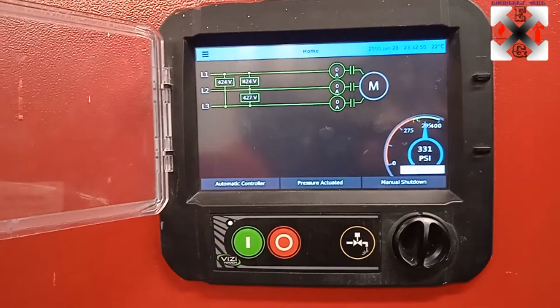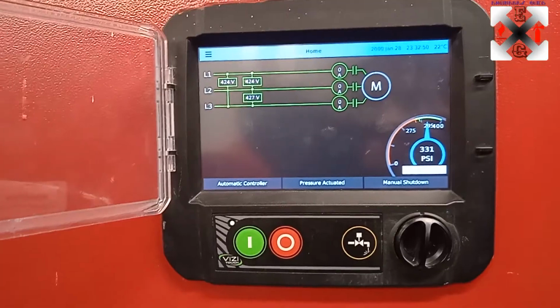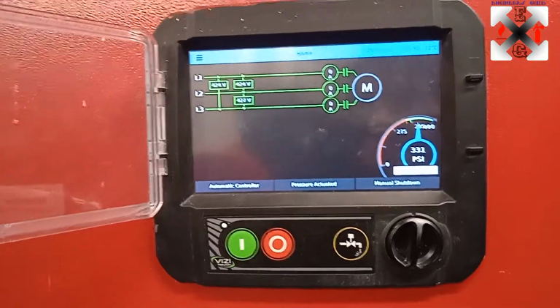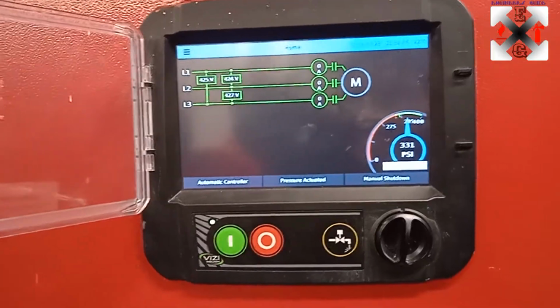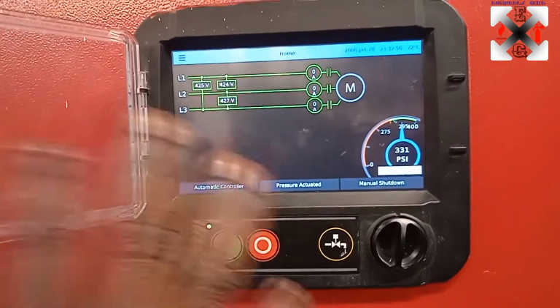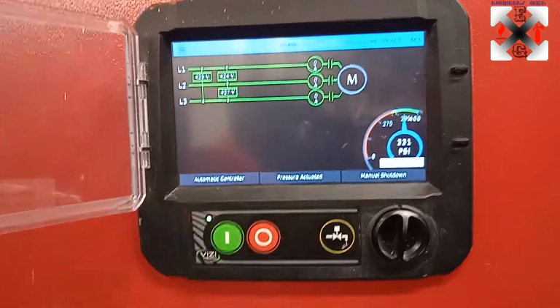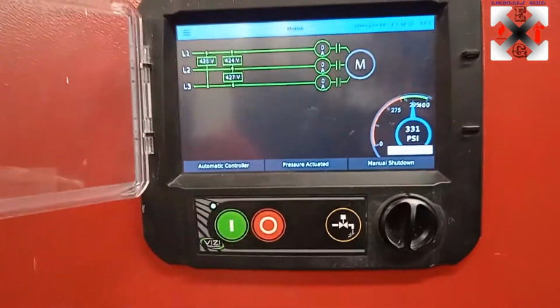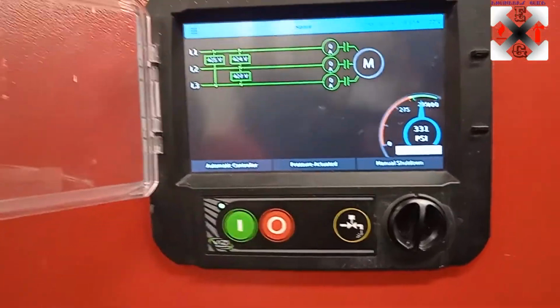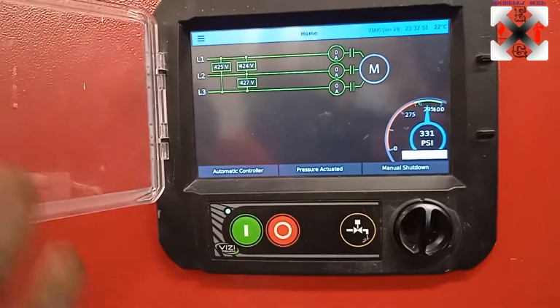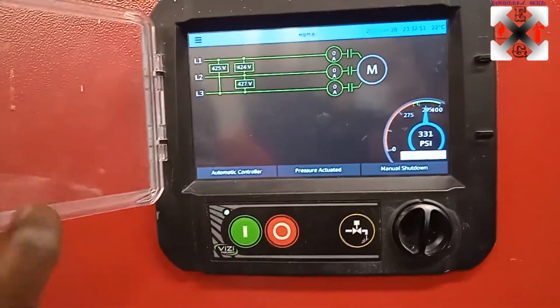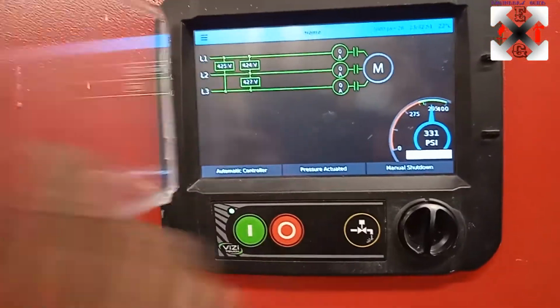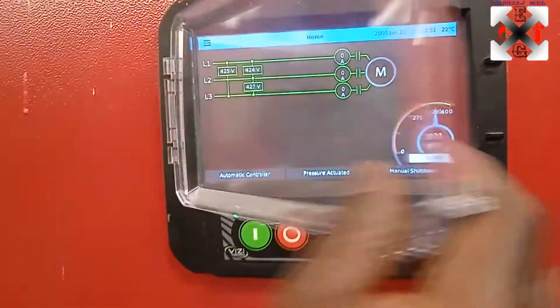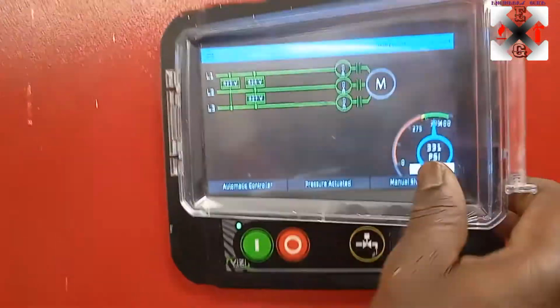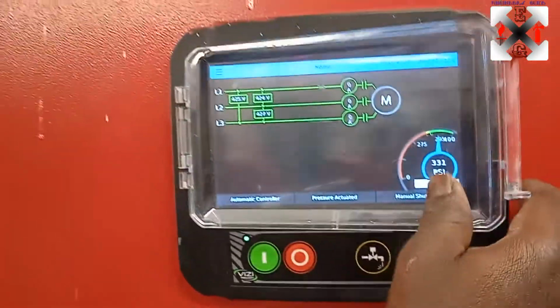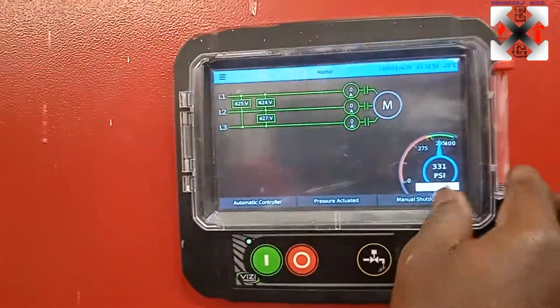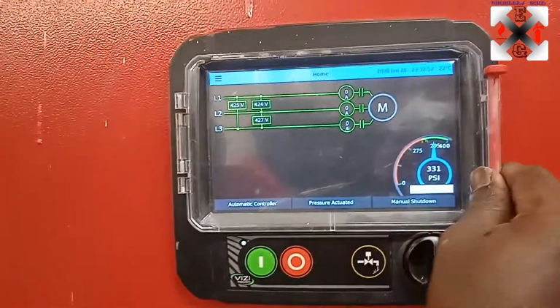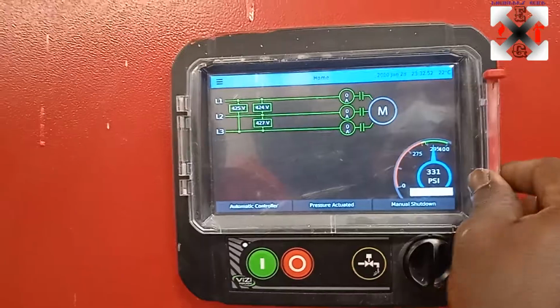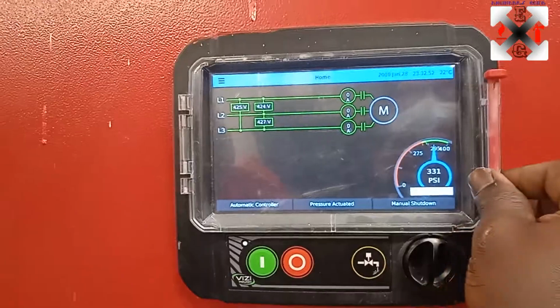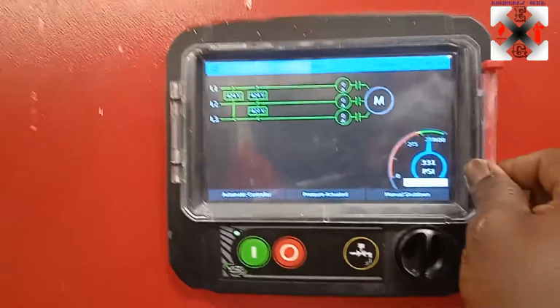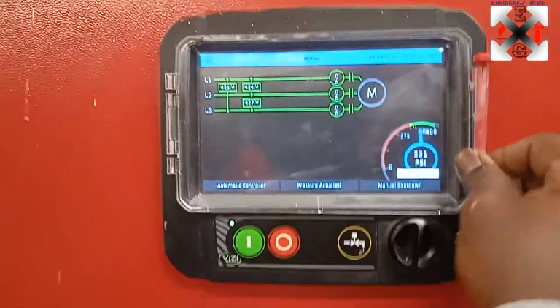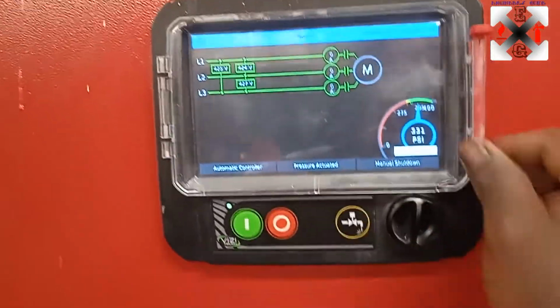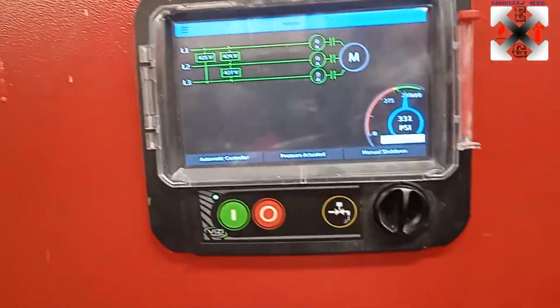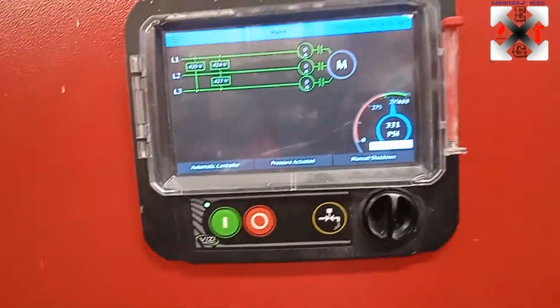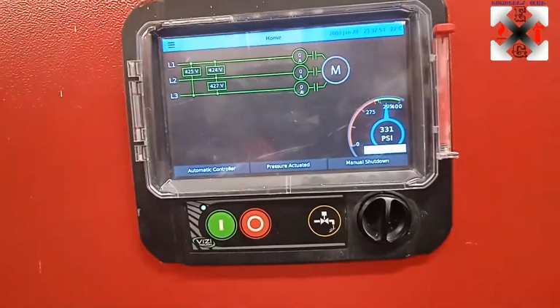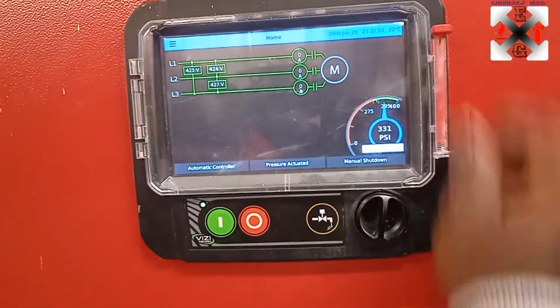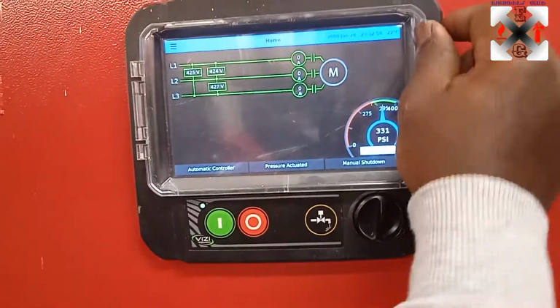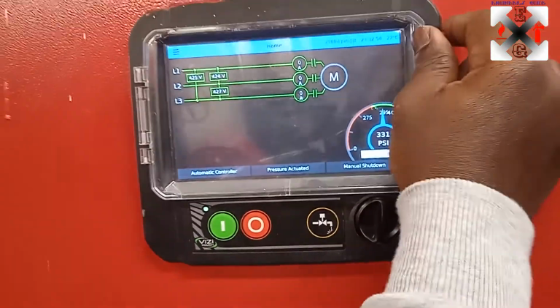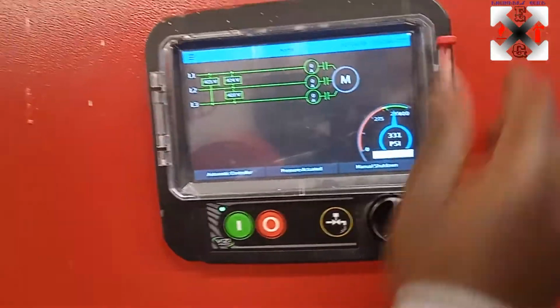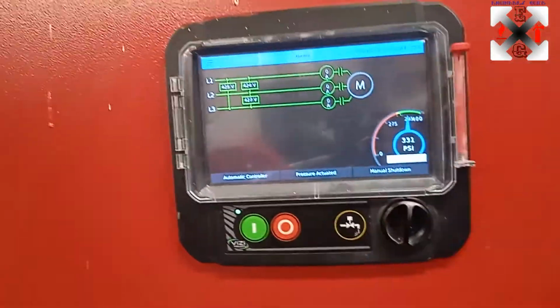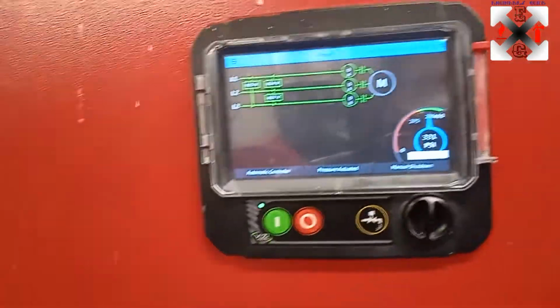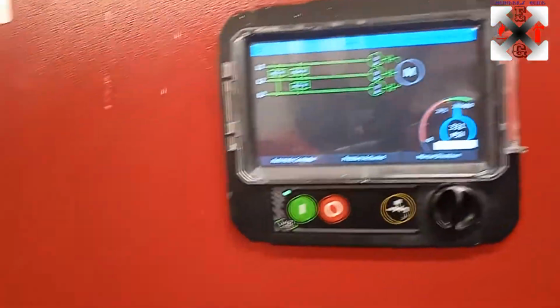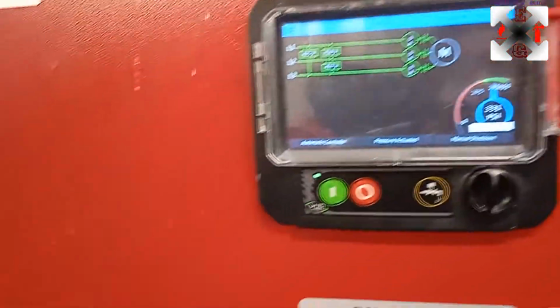I'm going to explain this in detail in our next video regarding how to make settings on the pumps, but for now I'm just giving you an overview.